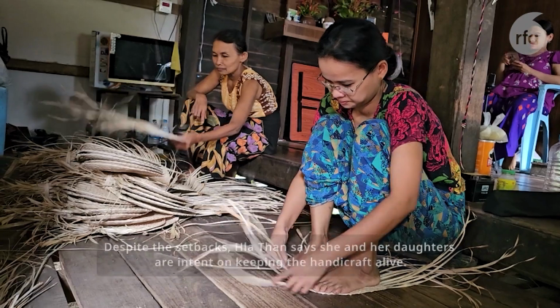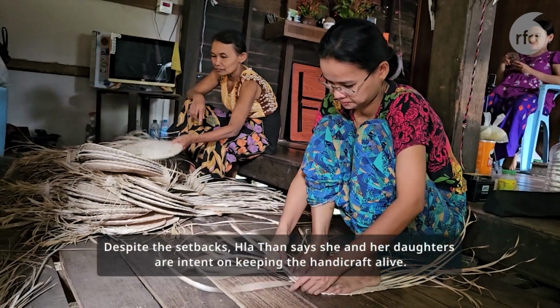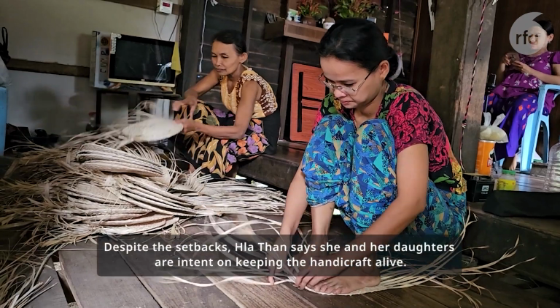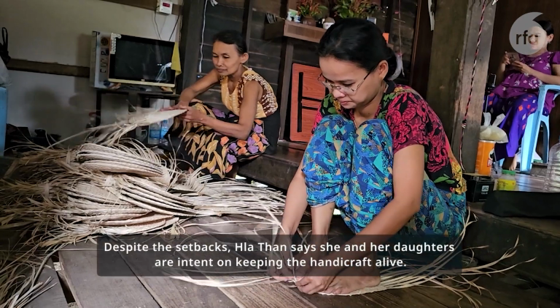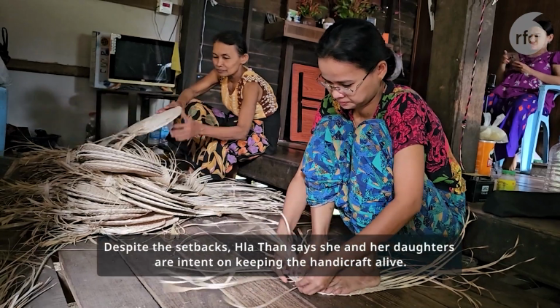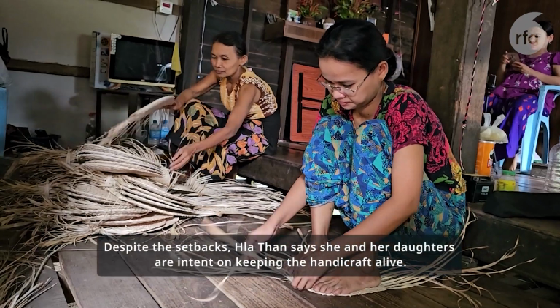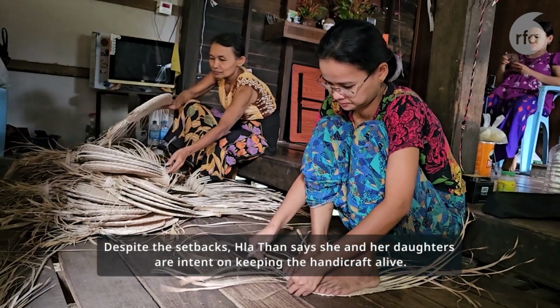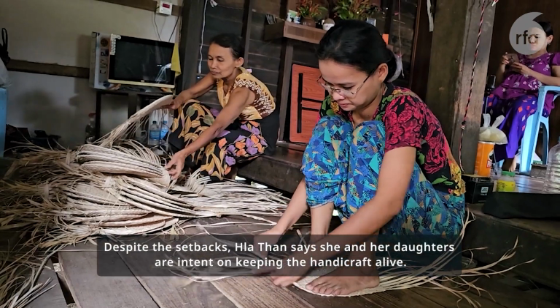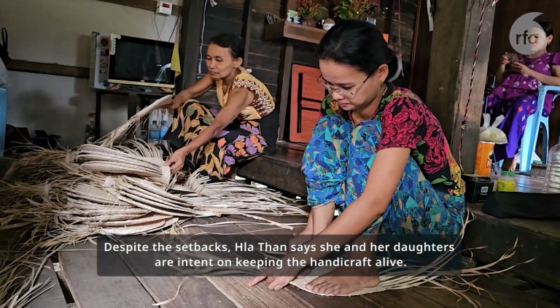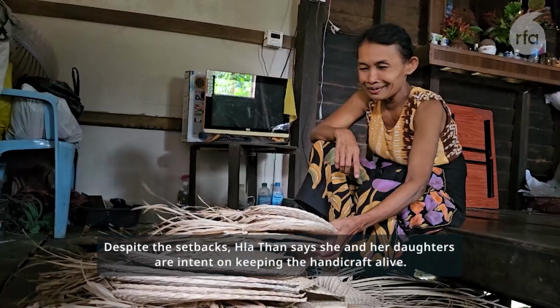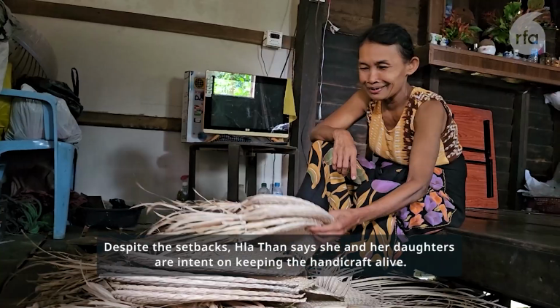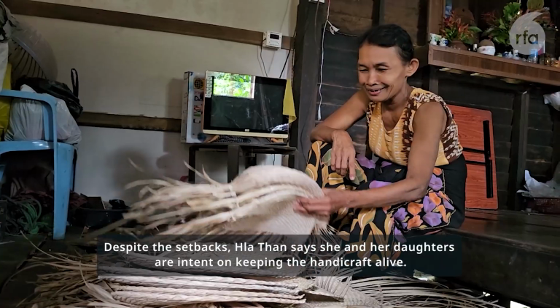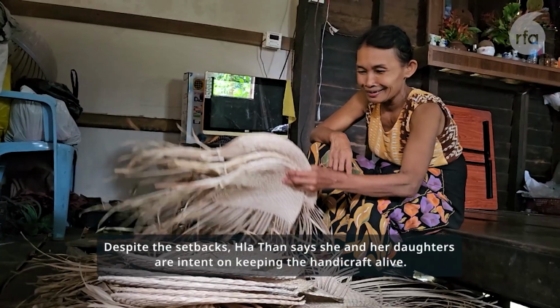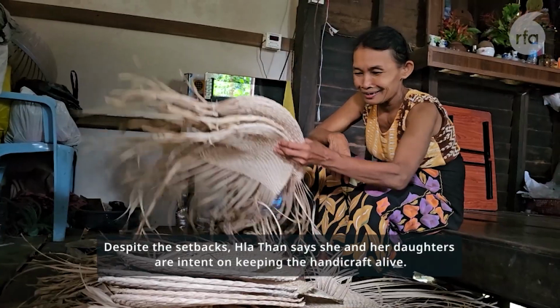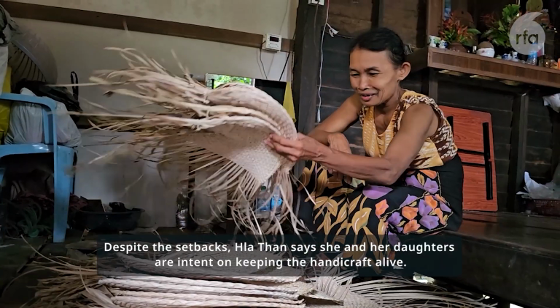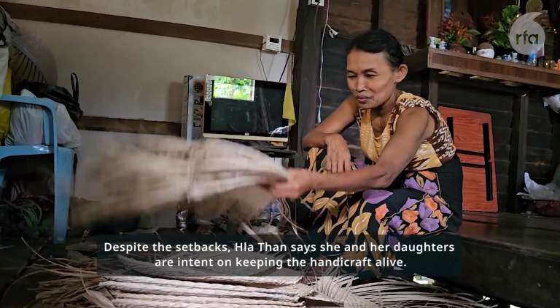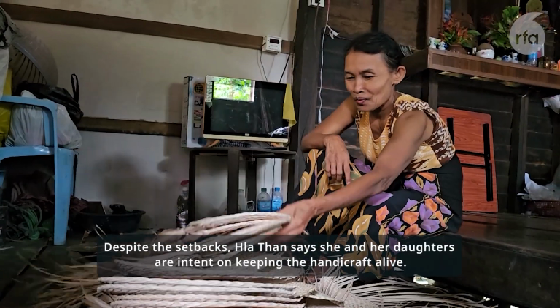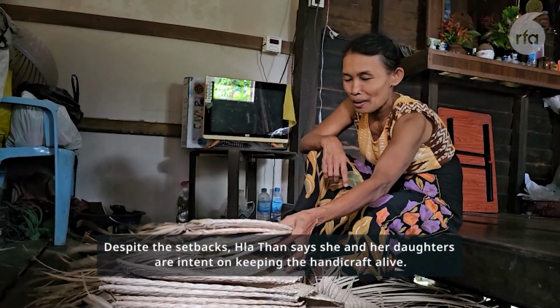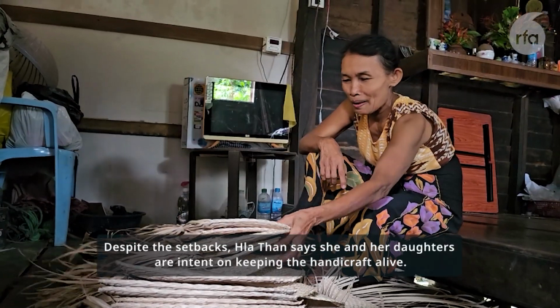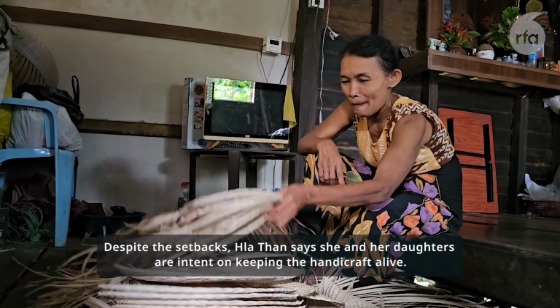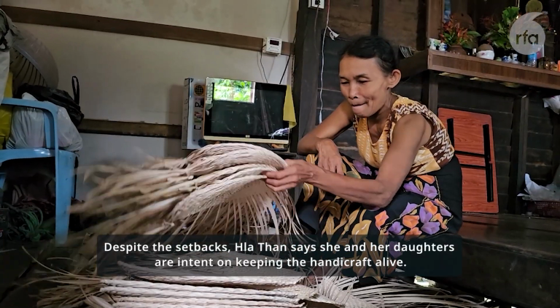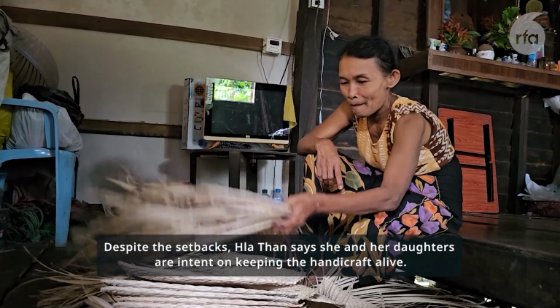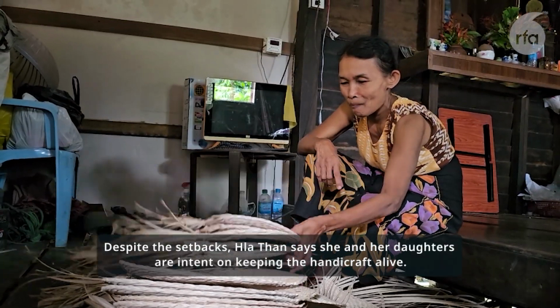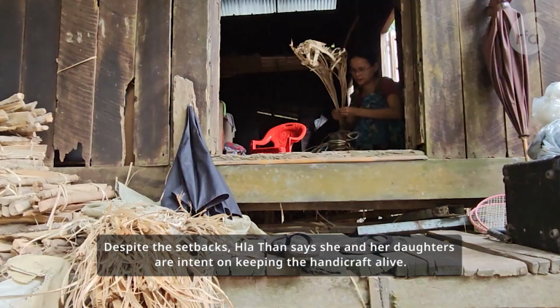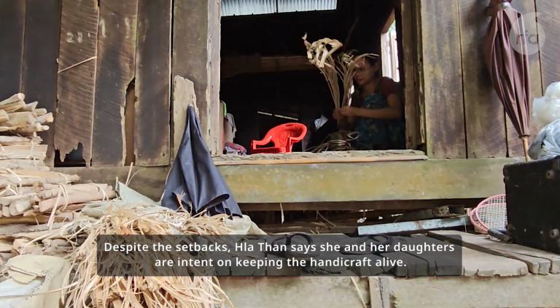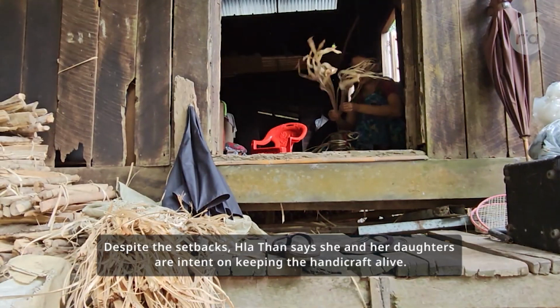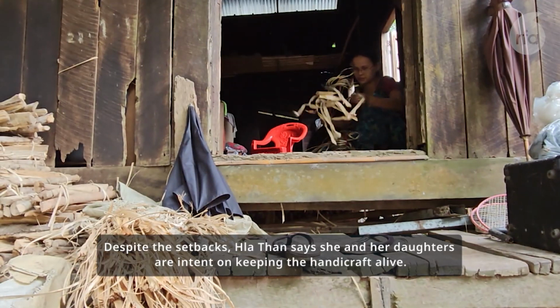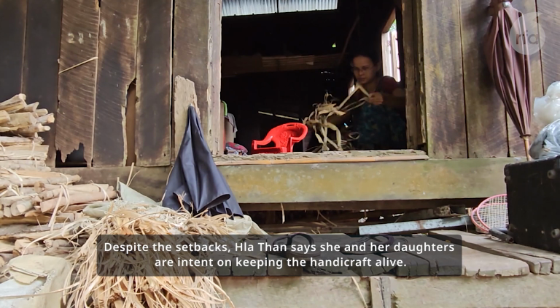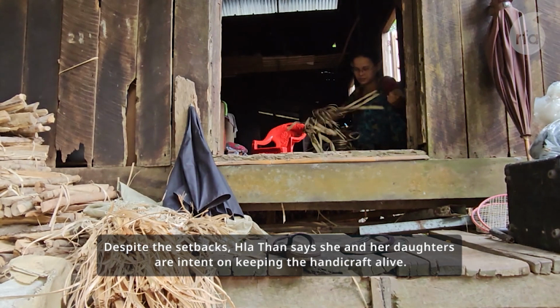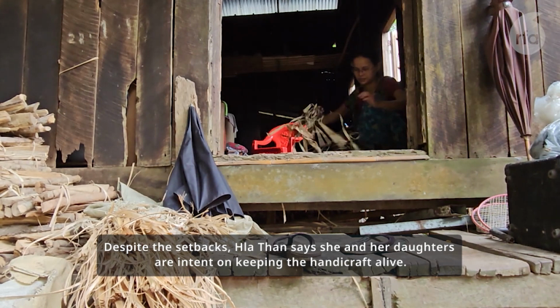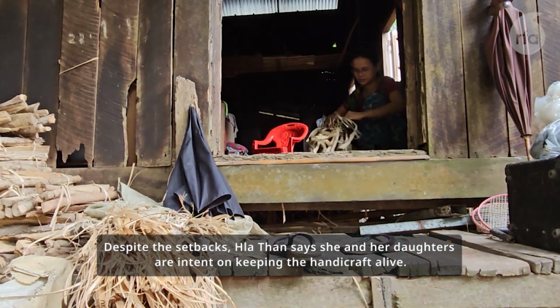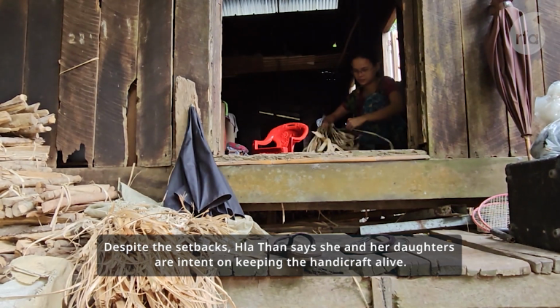Despite the setbacks, La Thanh says she and her daughters are intent on keeping the handicraft alive.